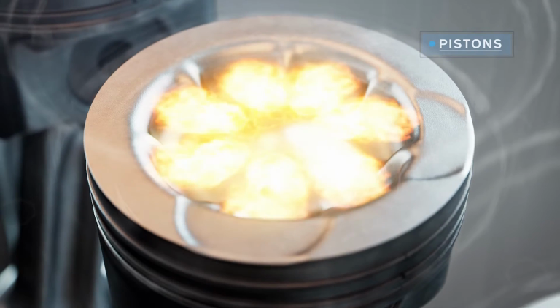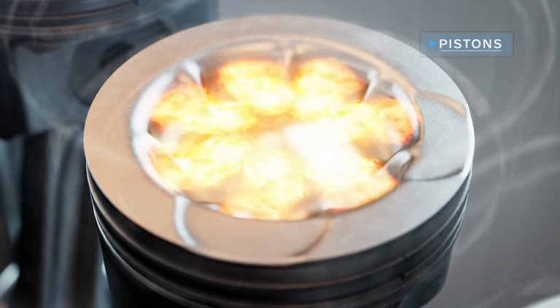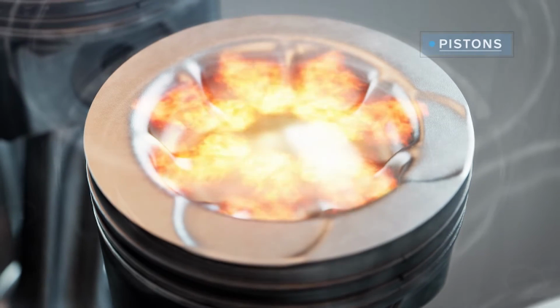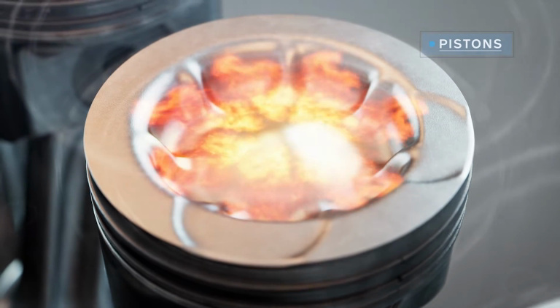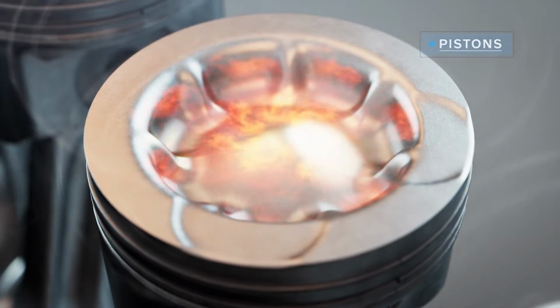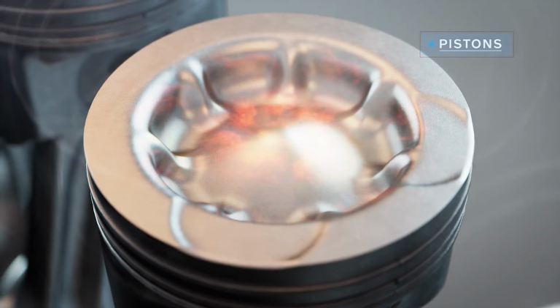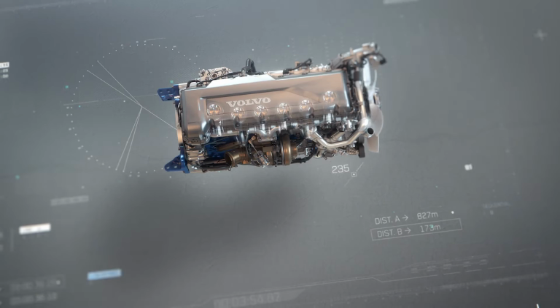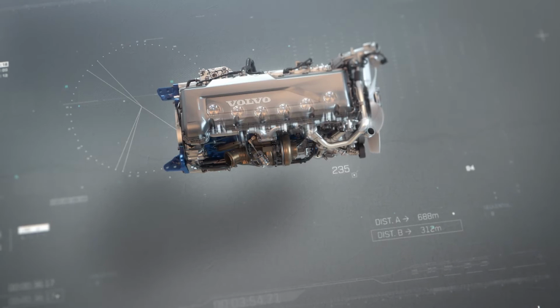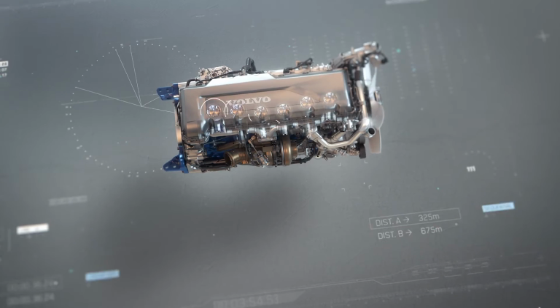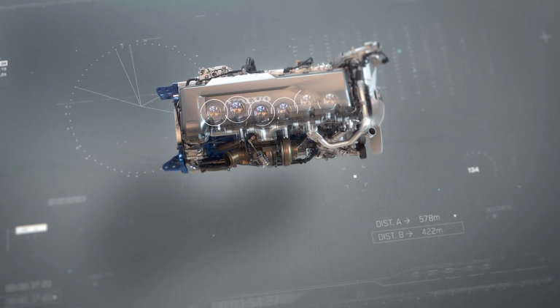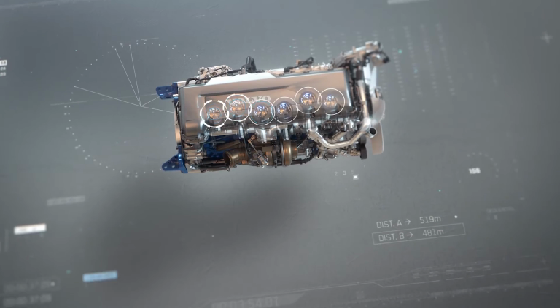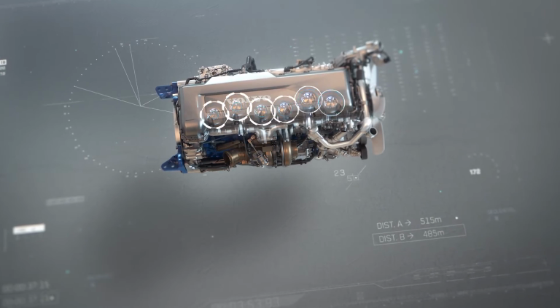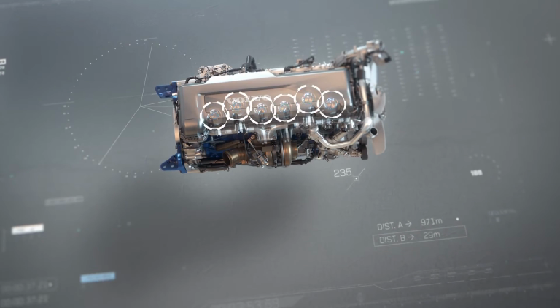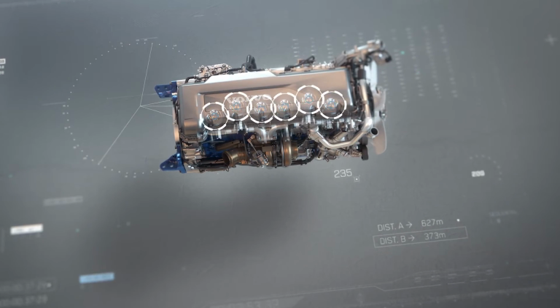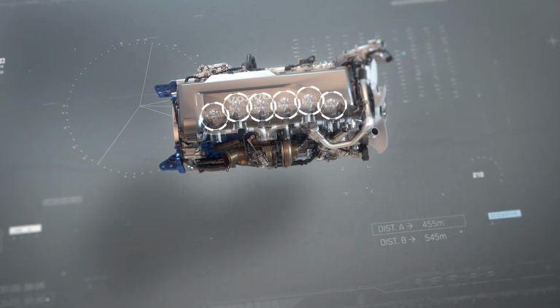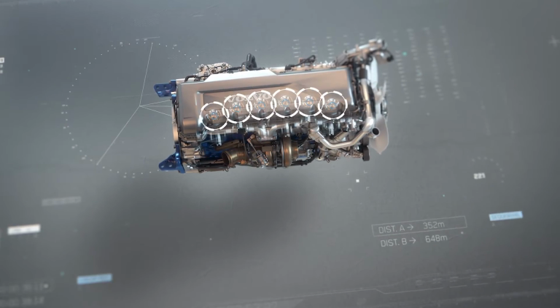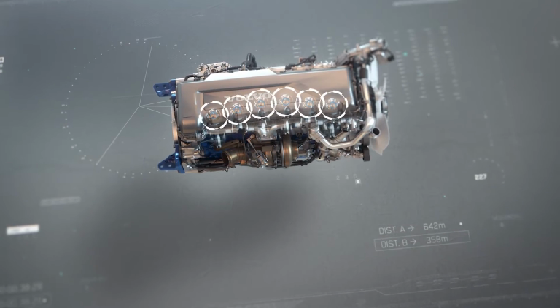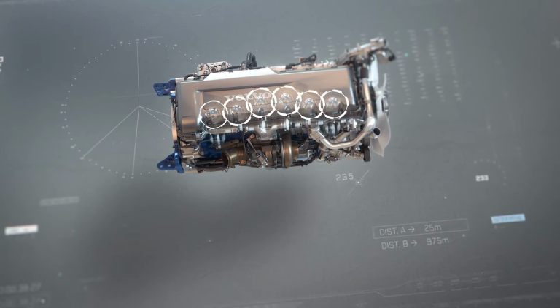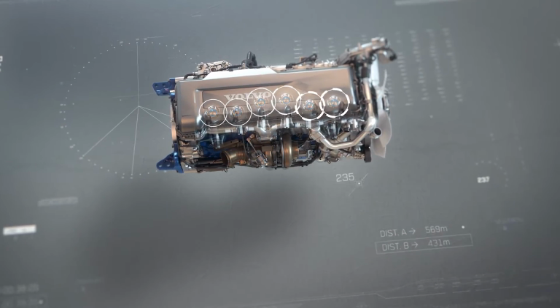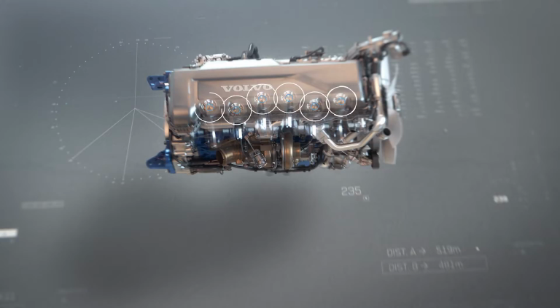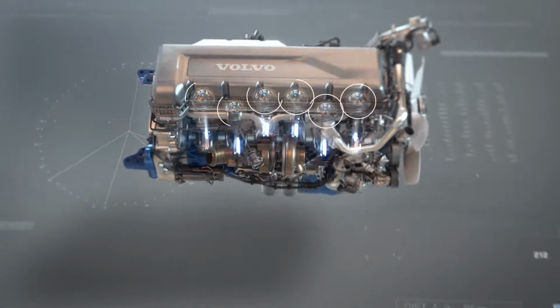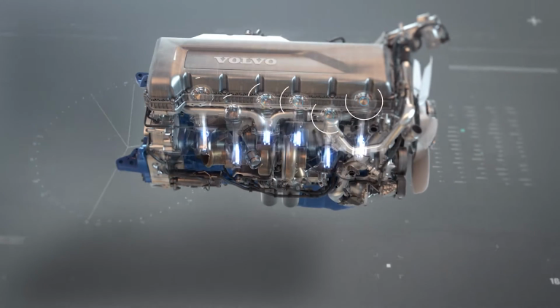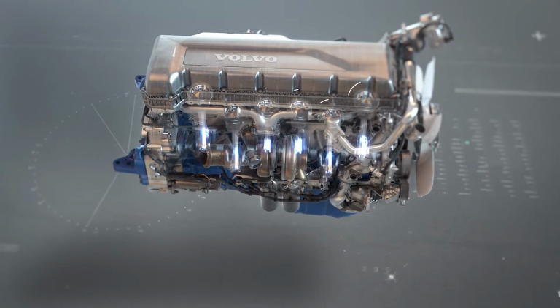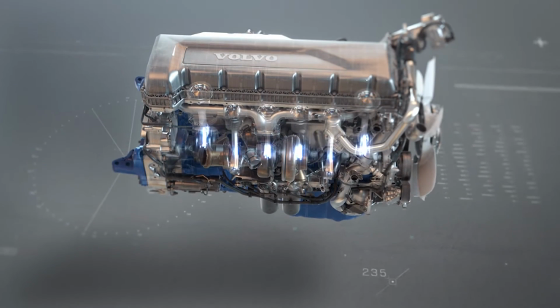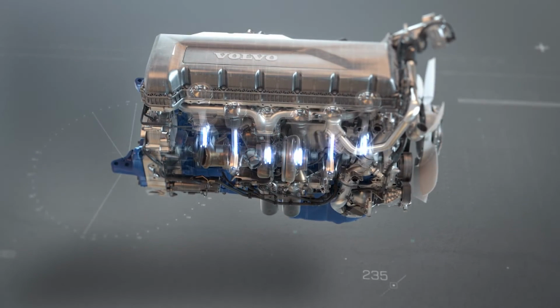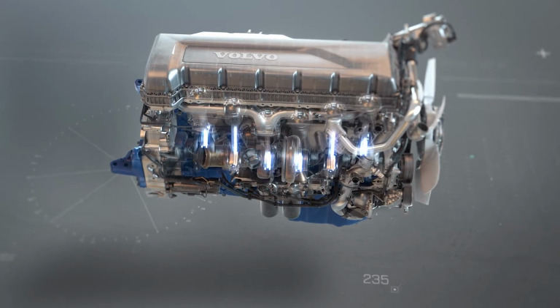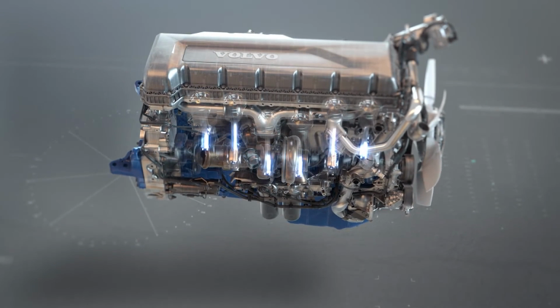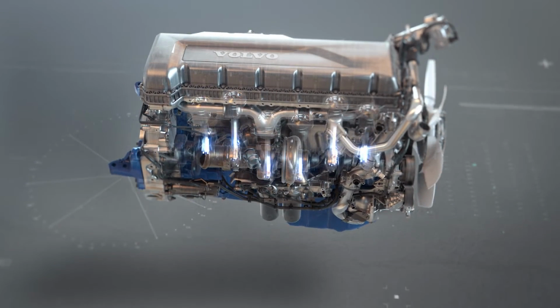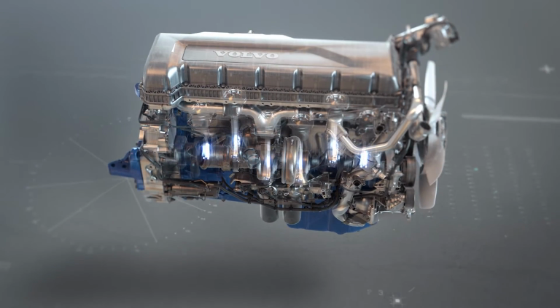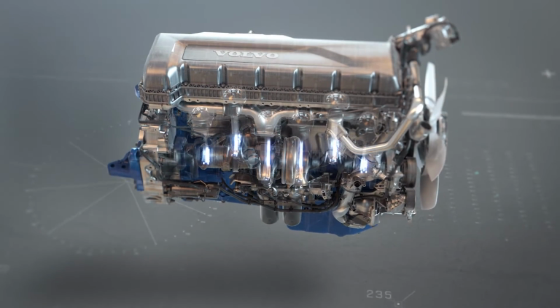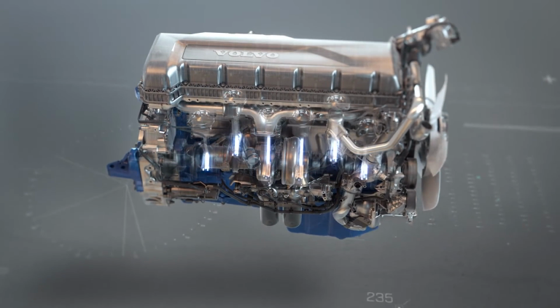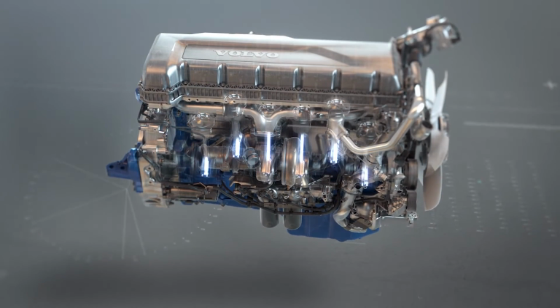The piston height has also been reduced and the conrod extended, which further decreases friction losses during combustion.